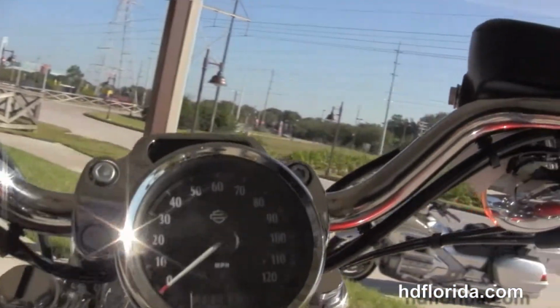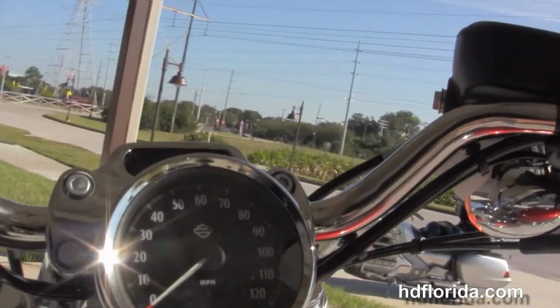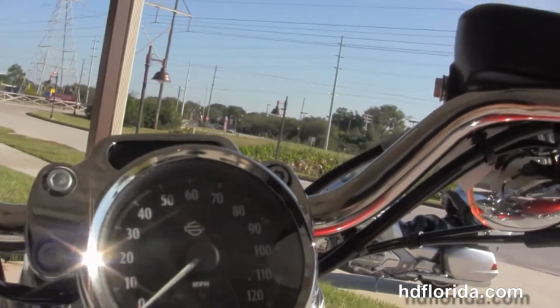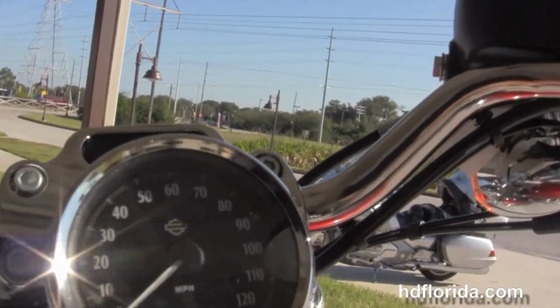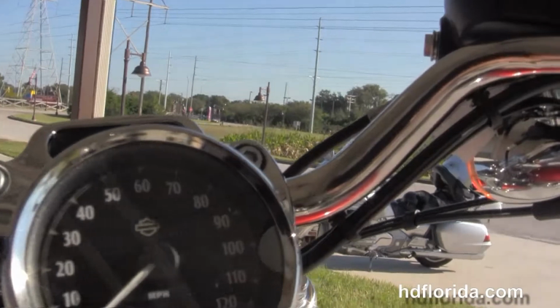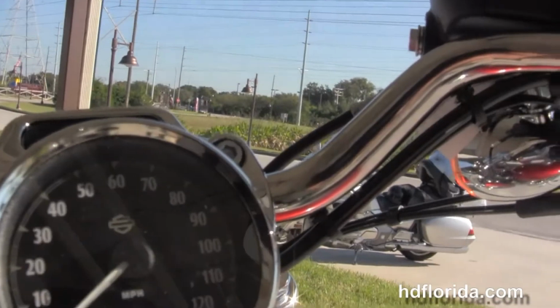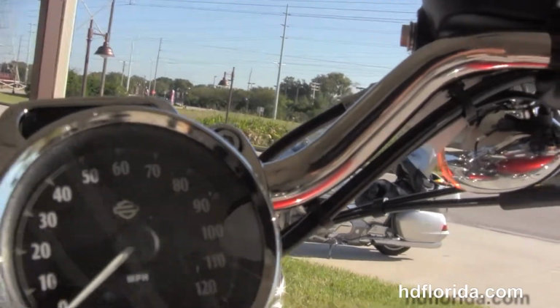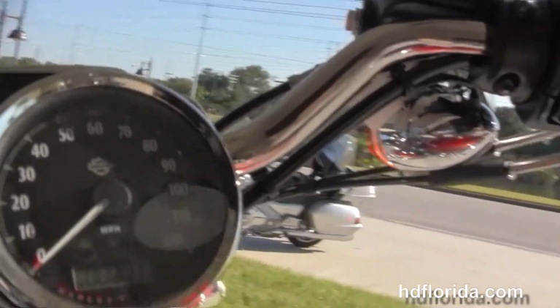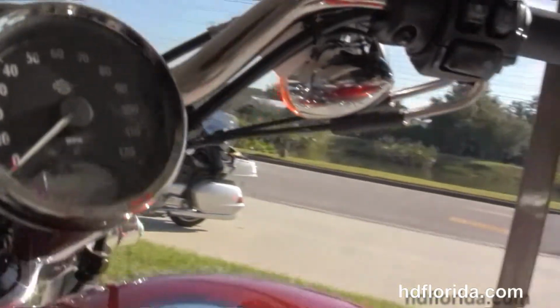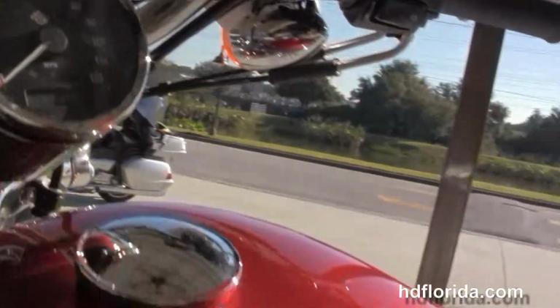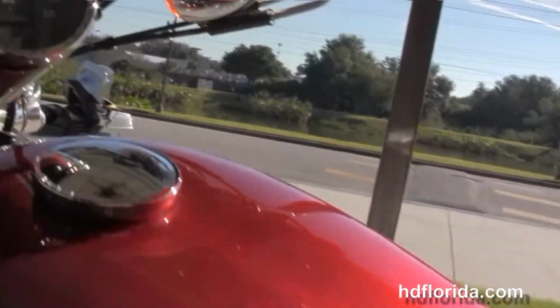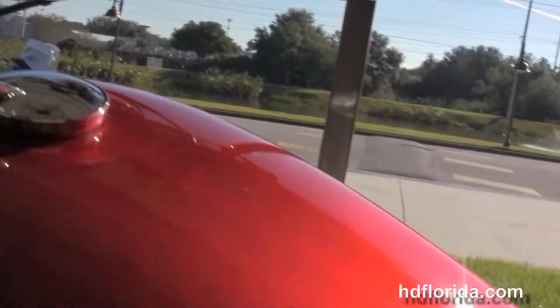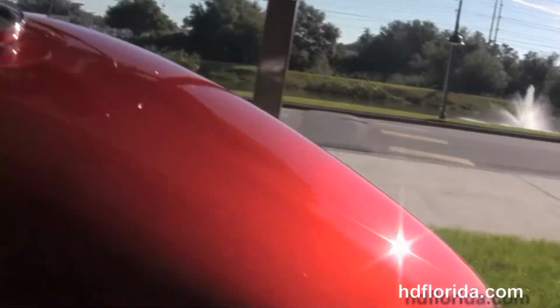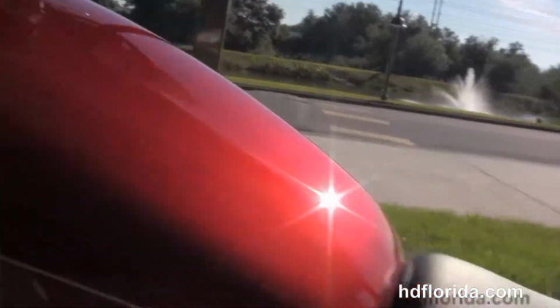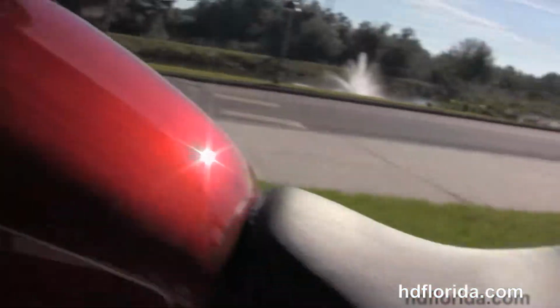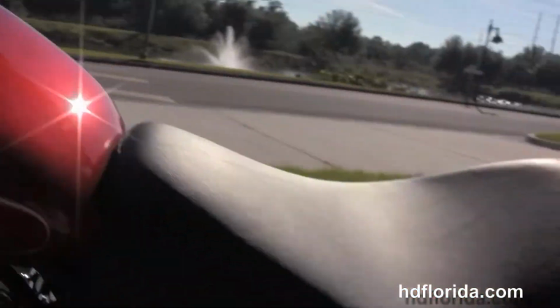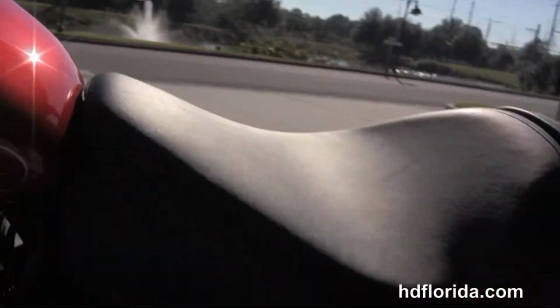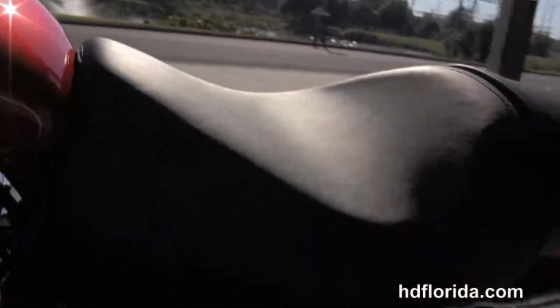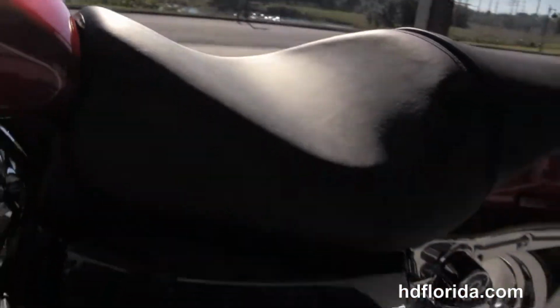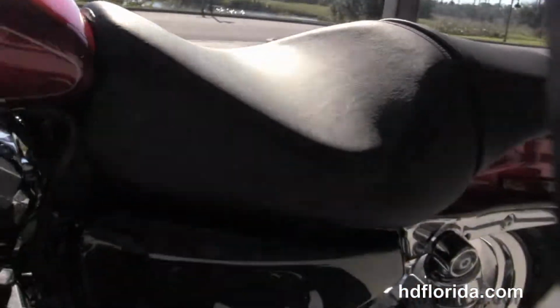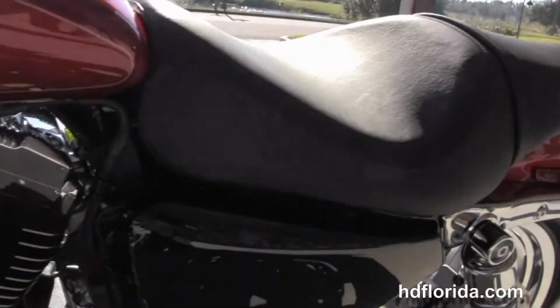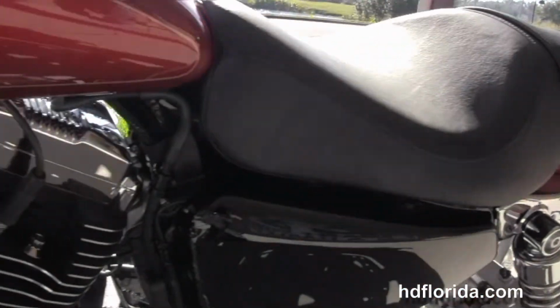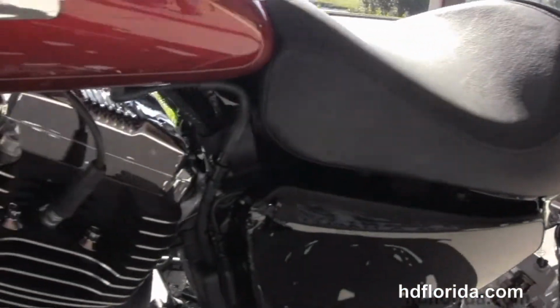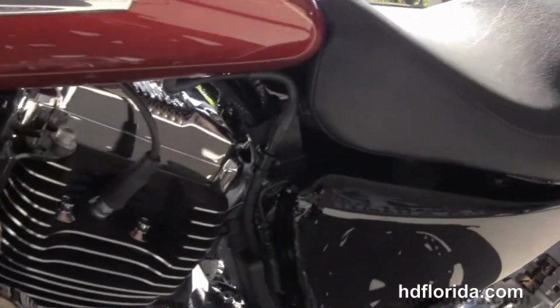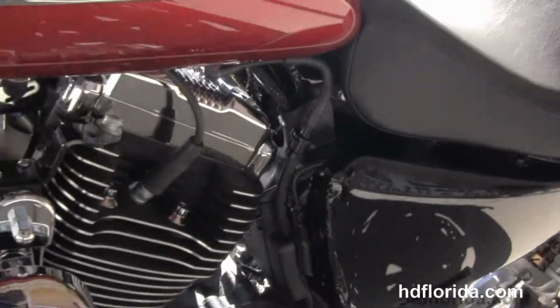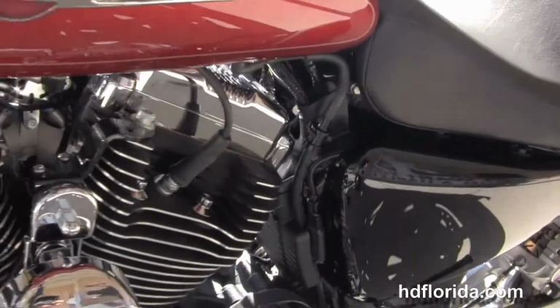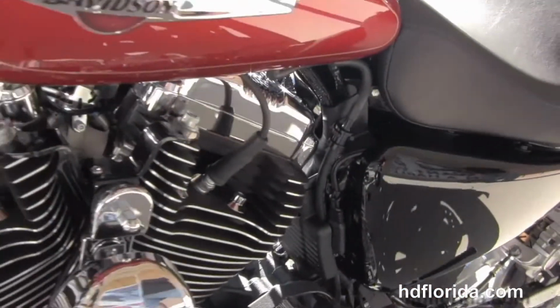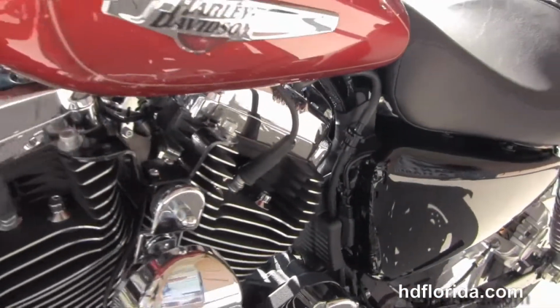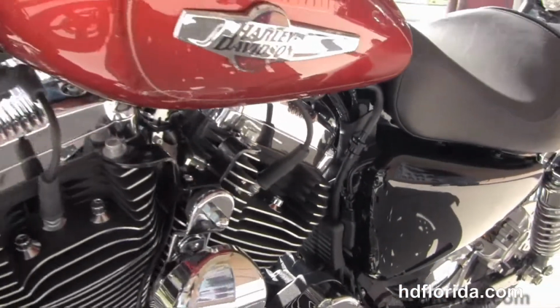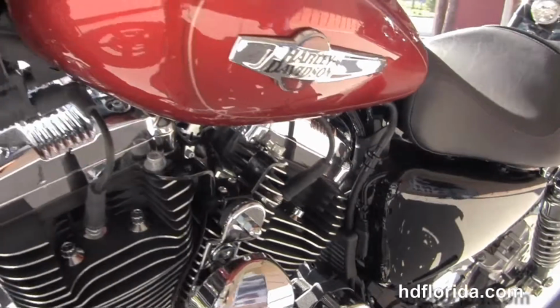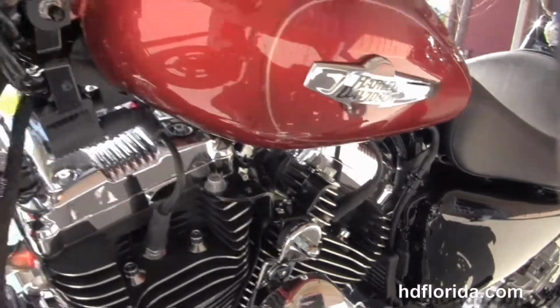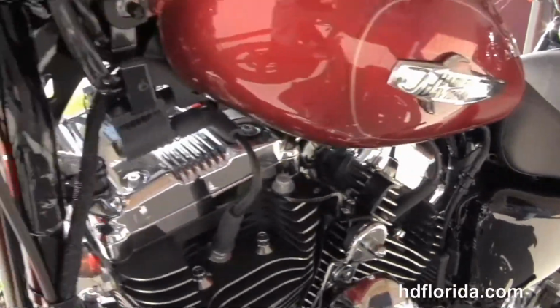This bike has factory security. It retails out at $395. It's in candy orange and carries a 2-year limited-mile warranty.